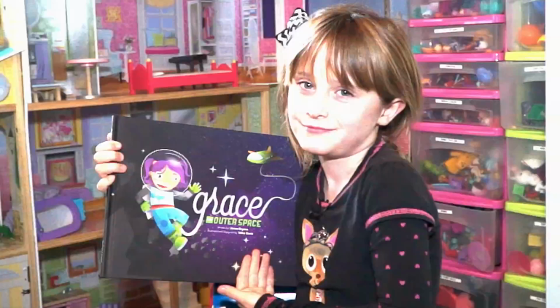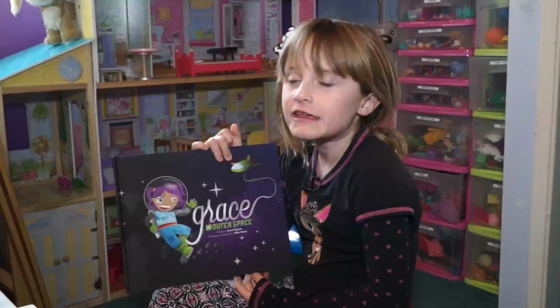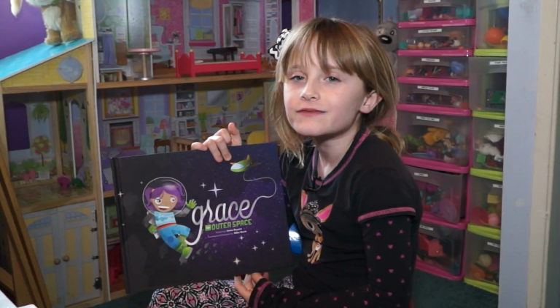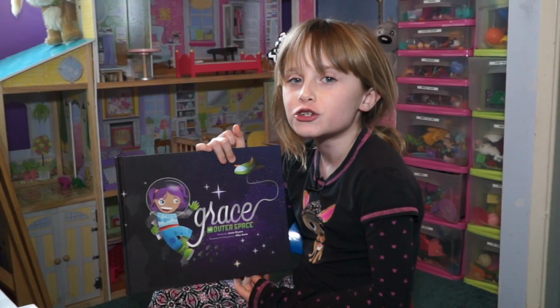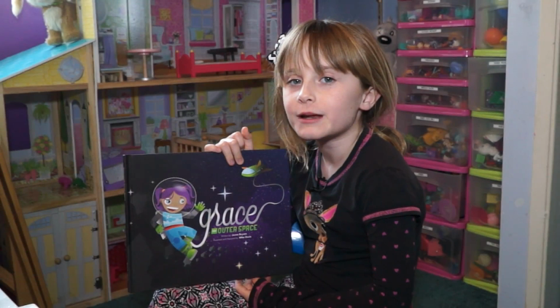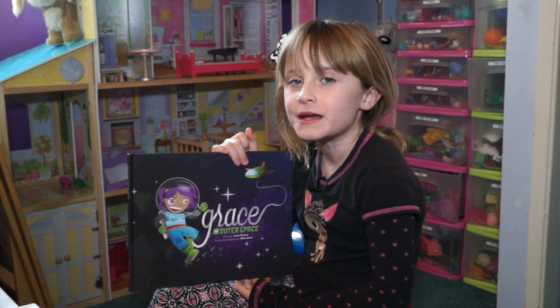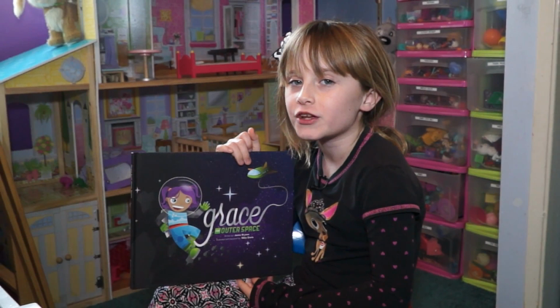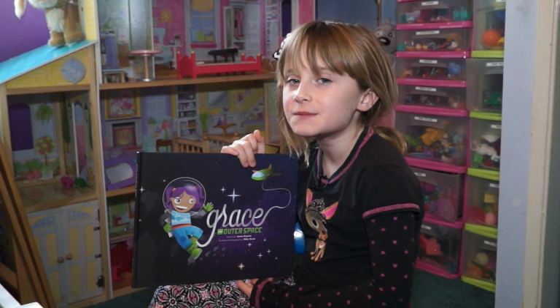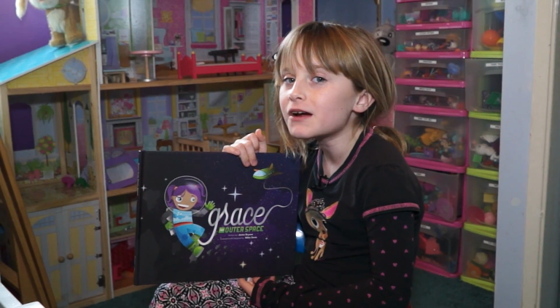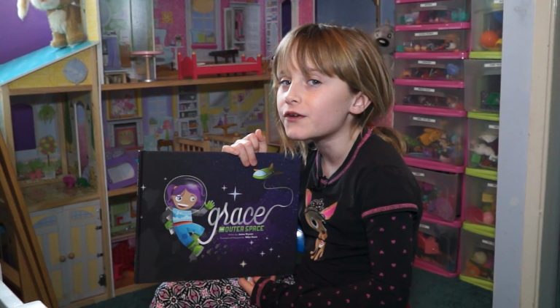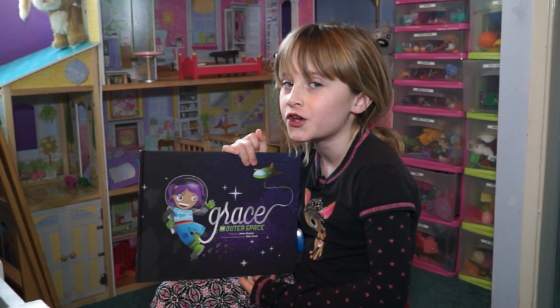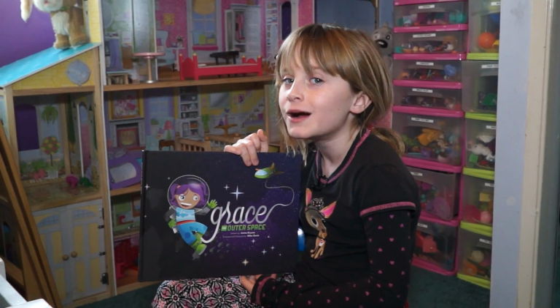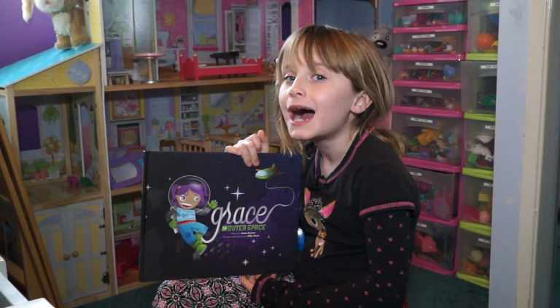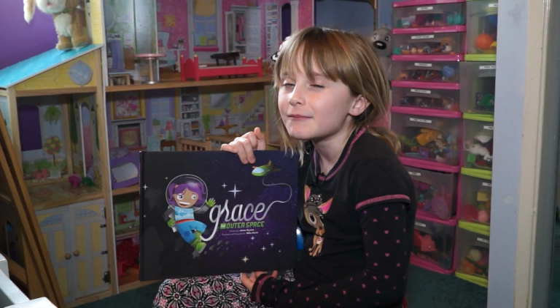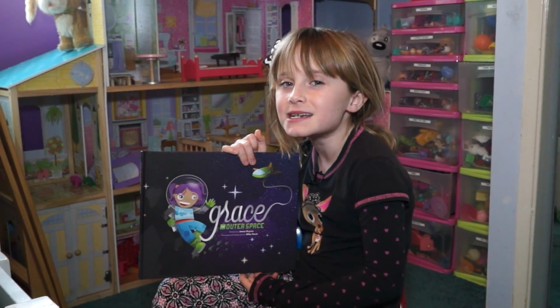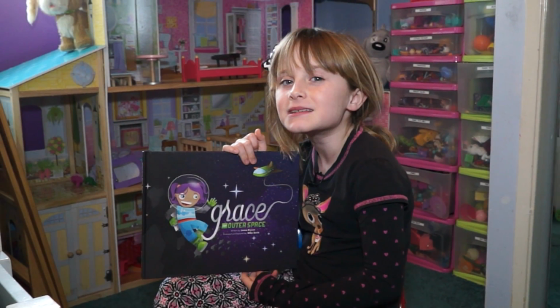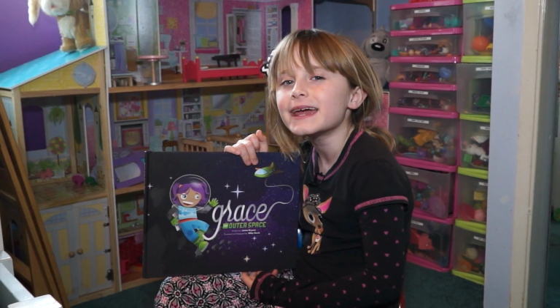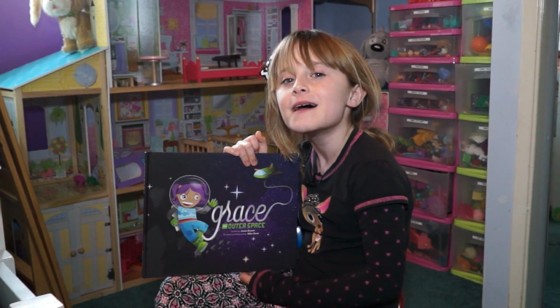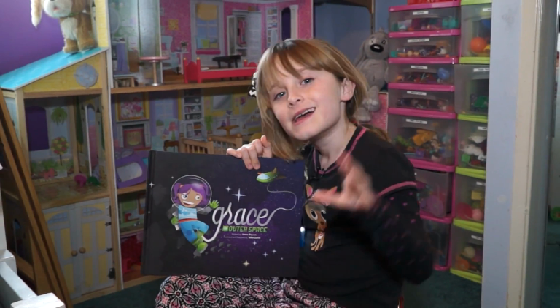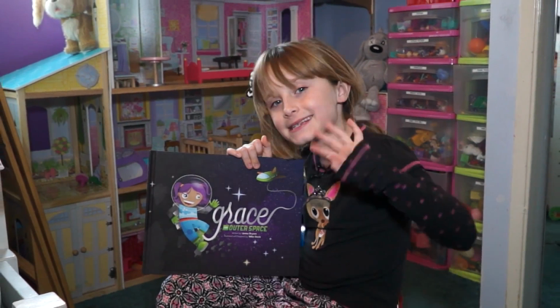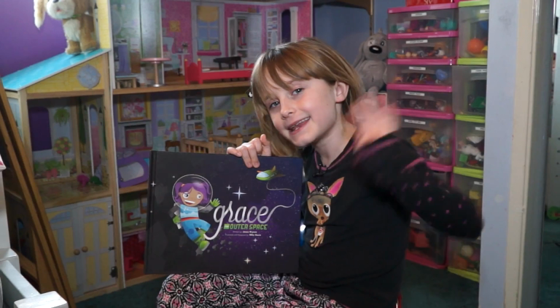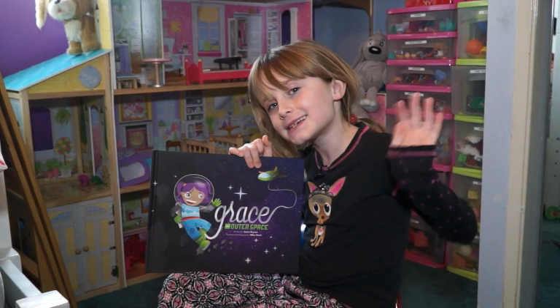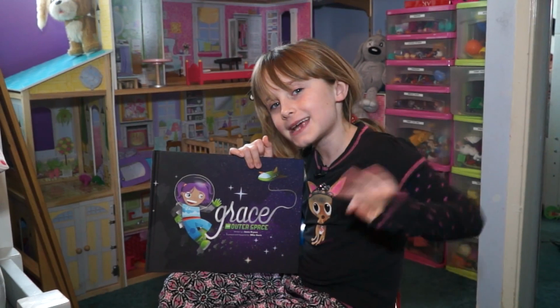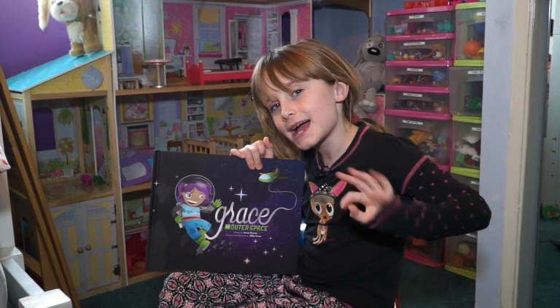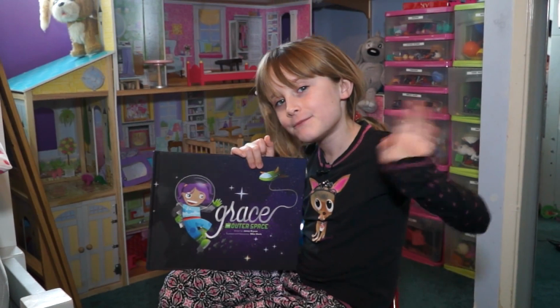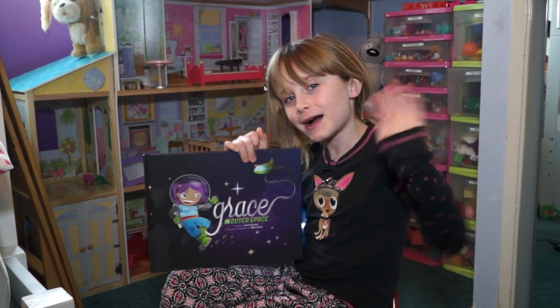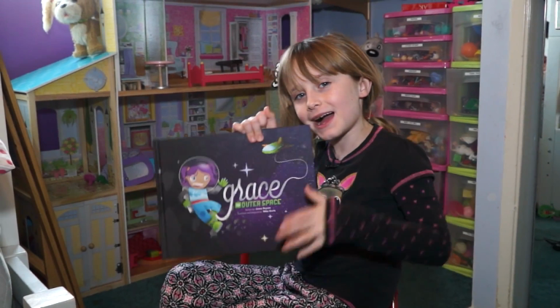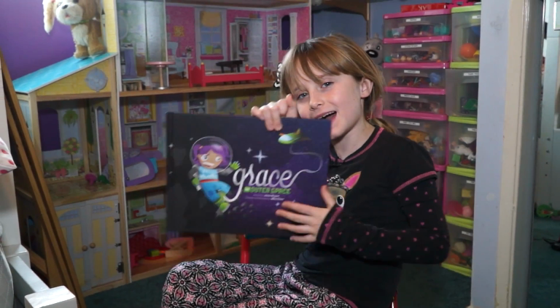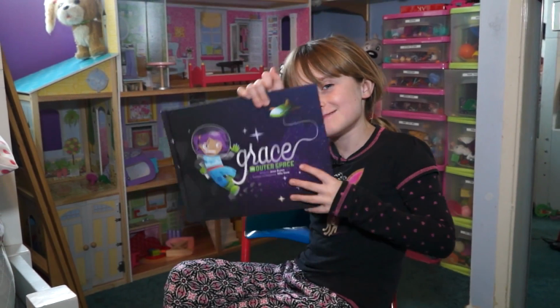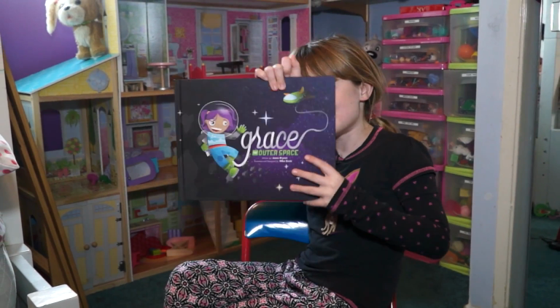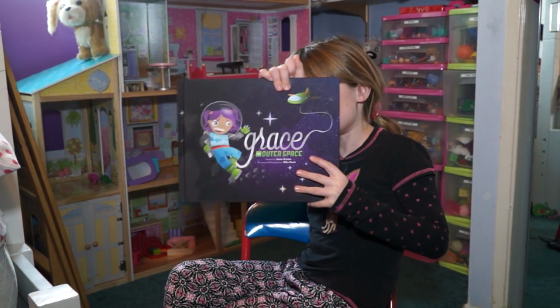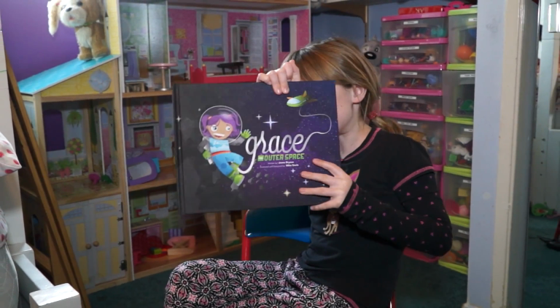Thanks for joining me for this book review. I'm Linda Lee. See you next time. Bye.